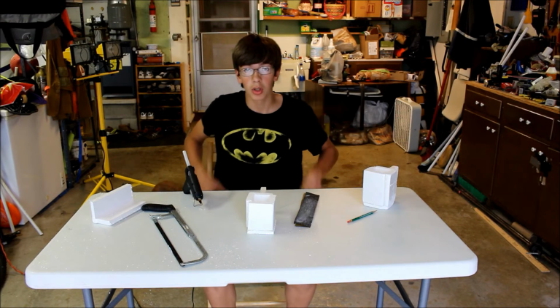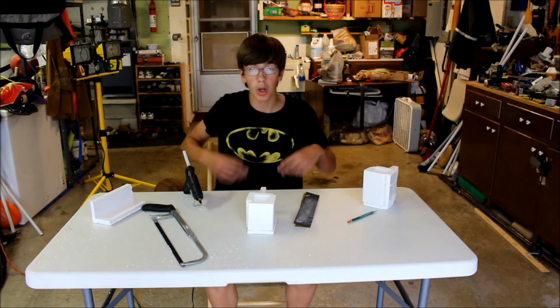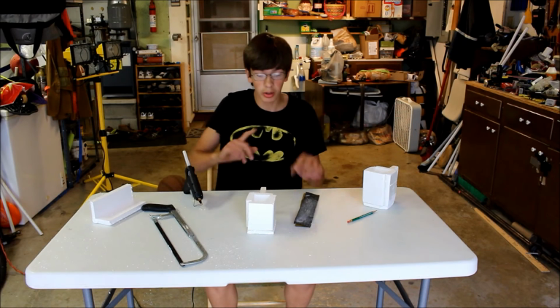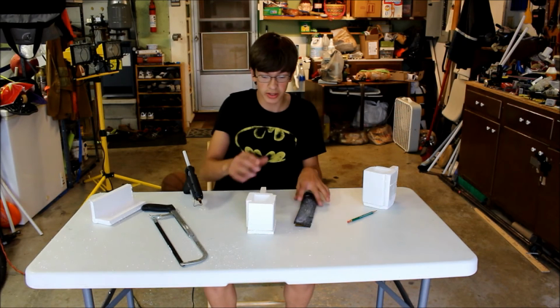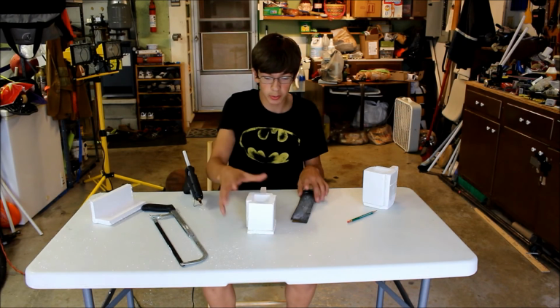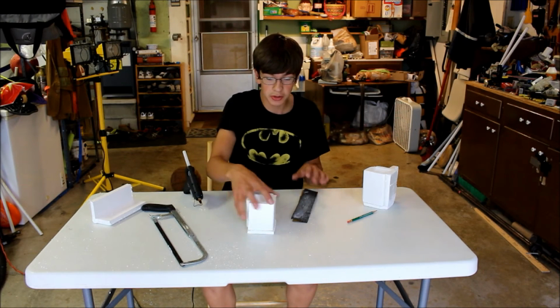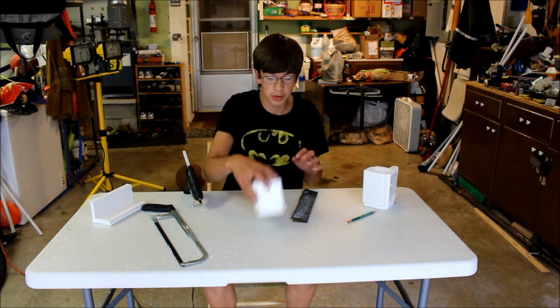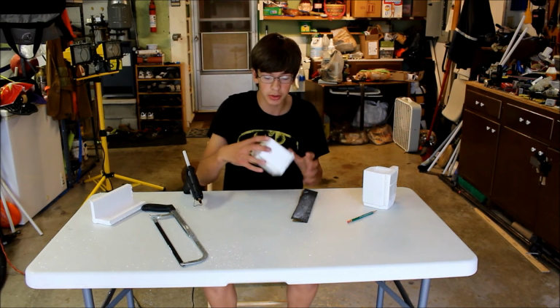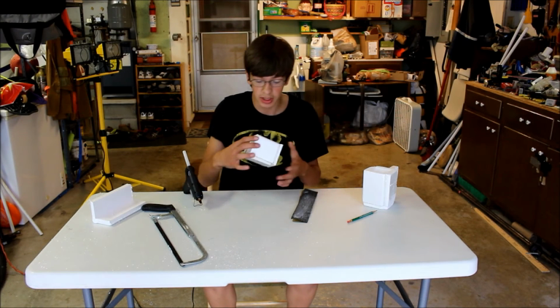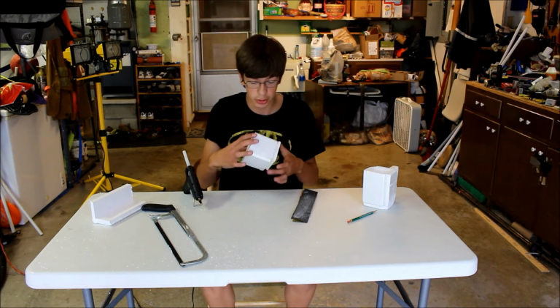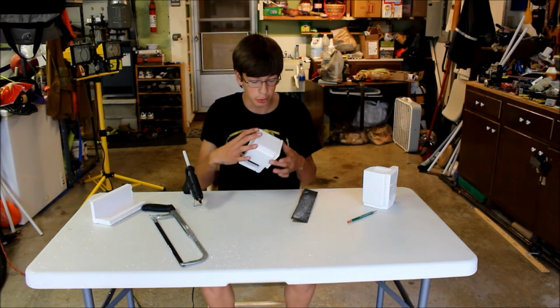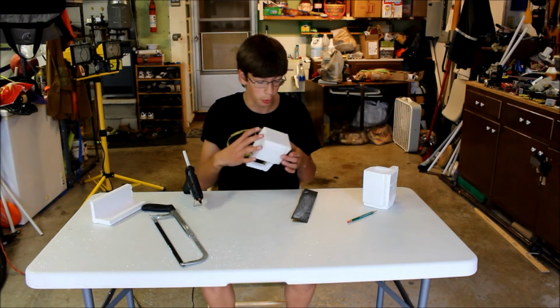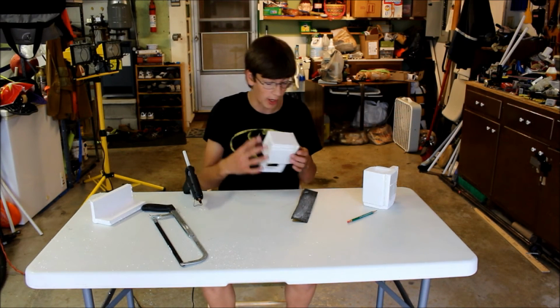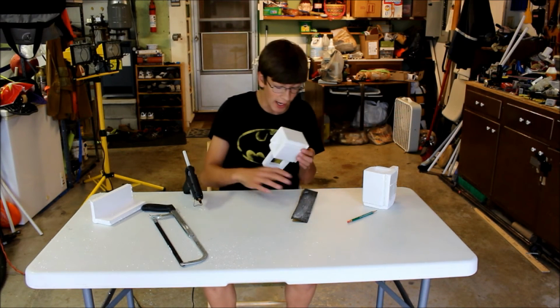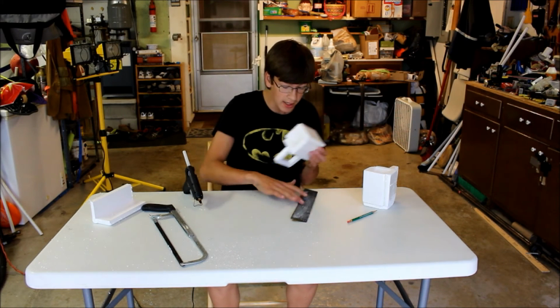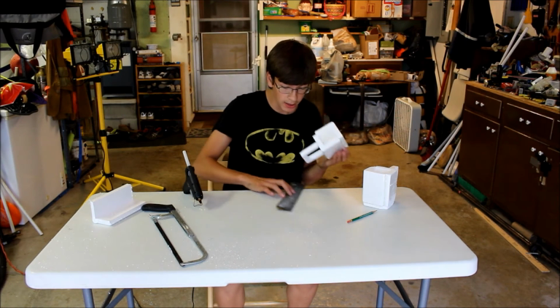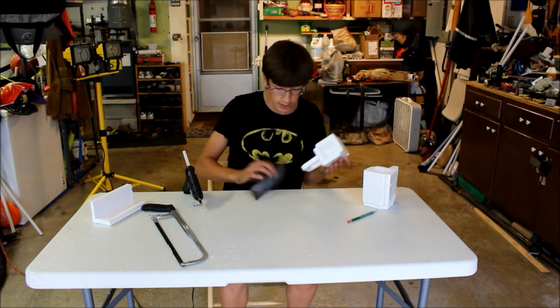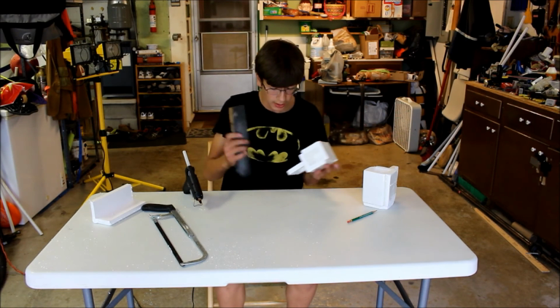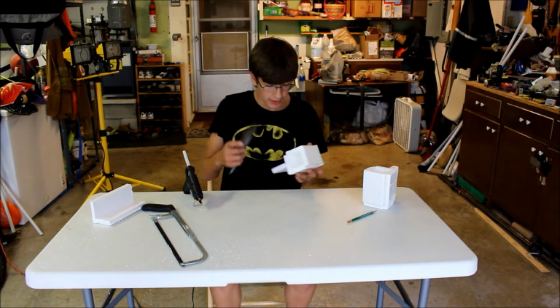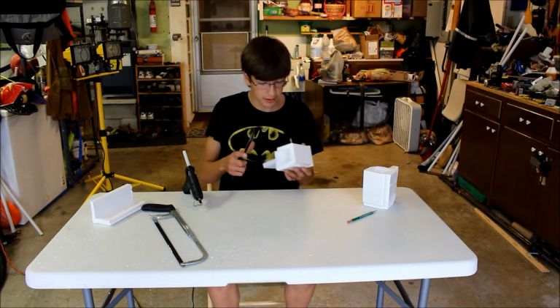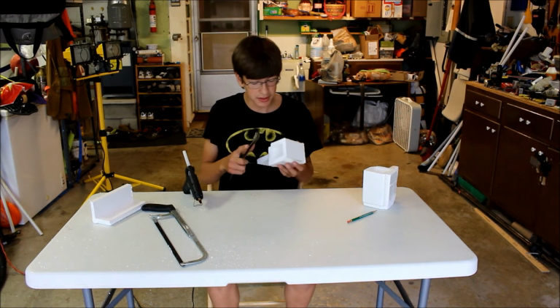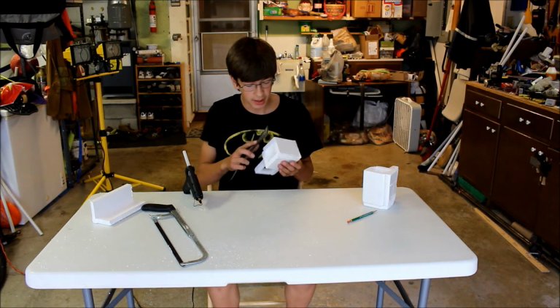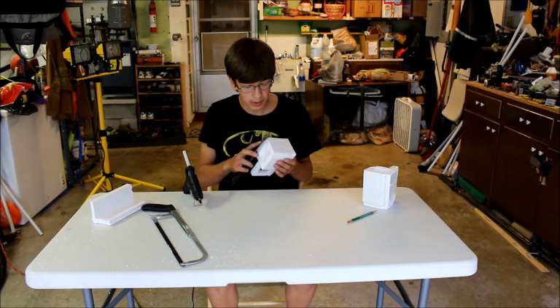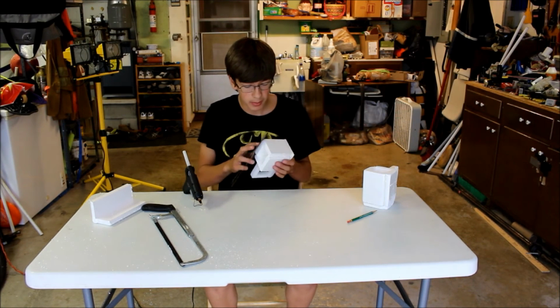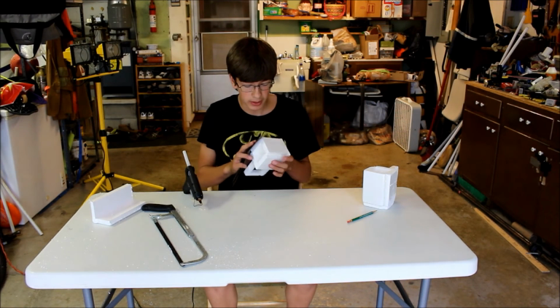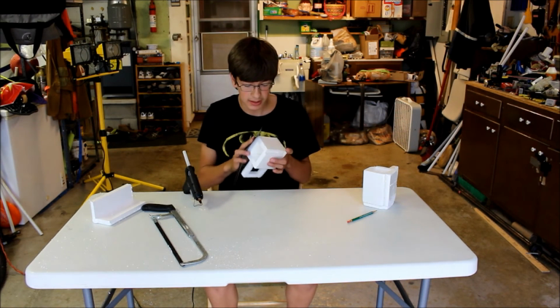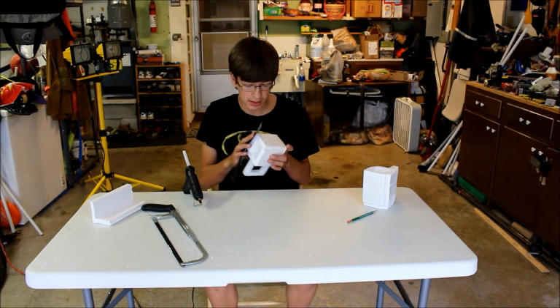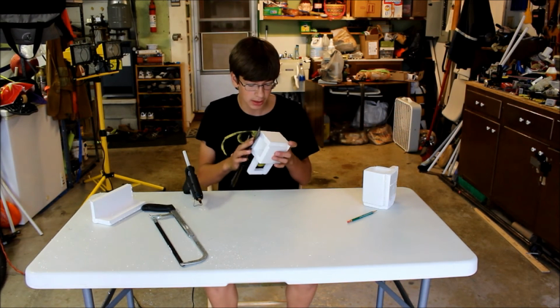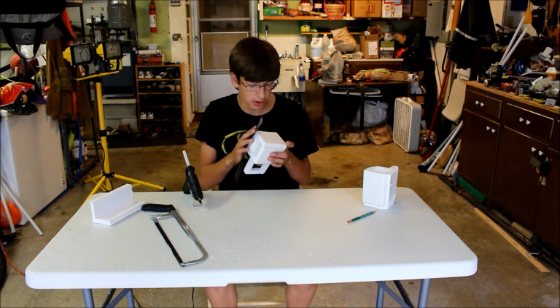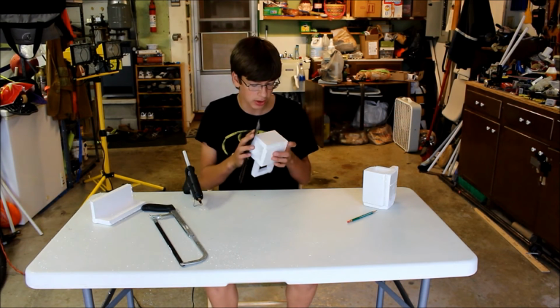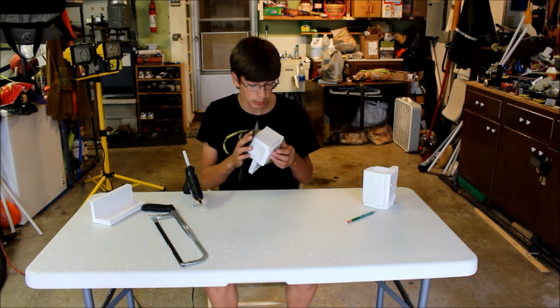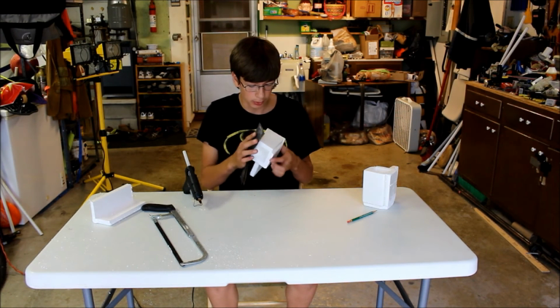All right, so once you're sure that it's dry, take your sandpaper and sand the edges smooth. There you go — we have an awesome cup. Looks really sweet.